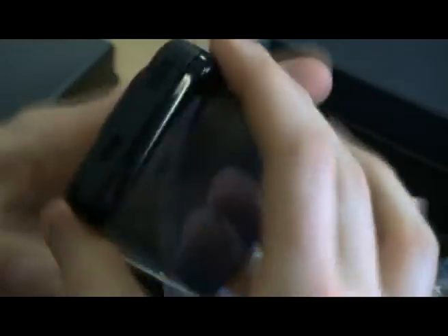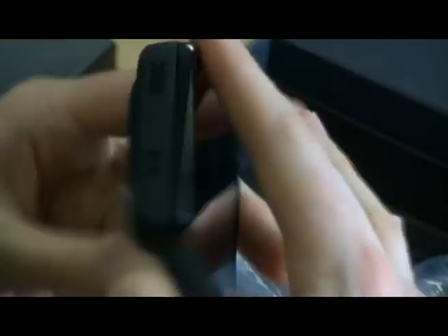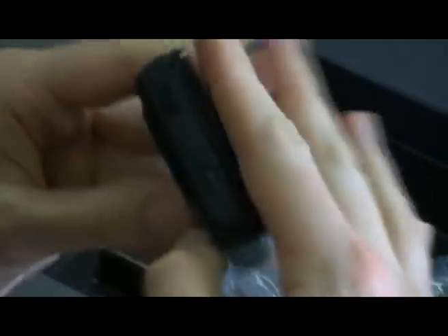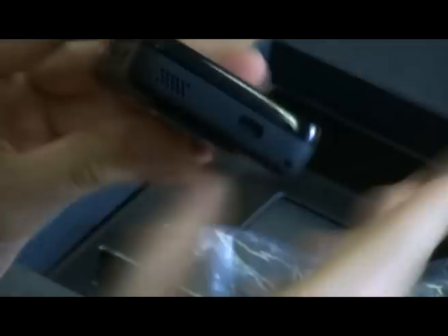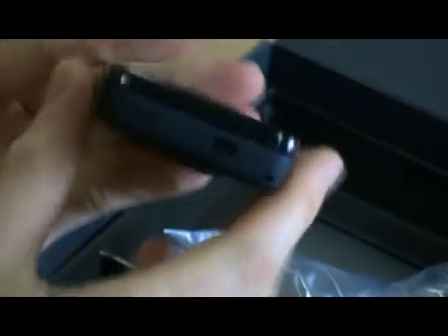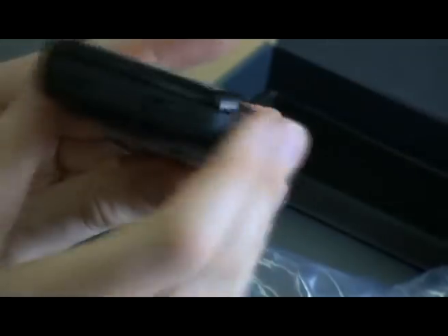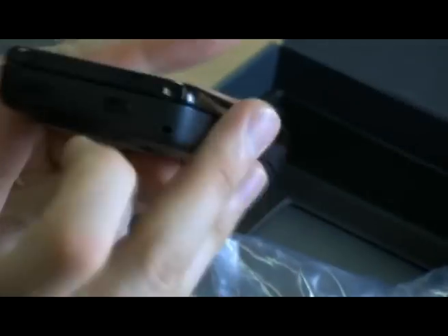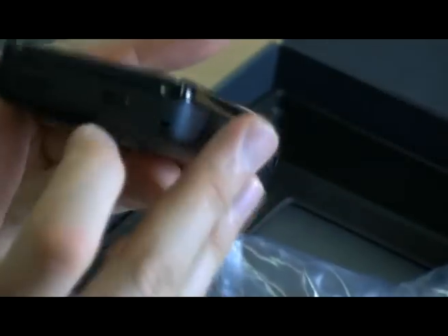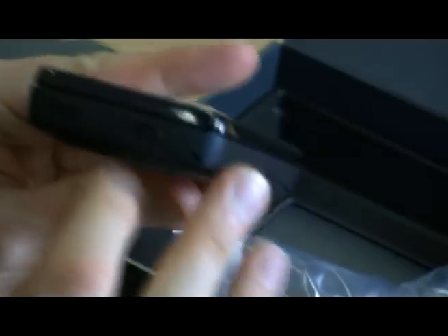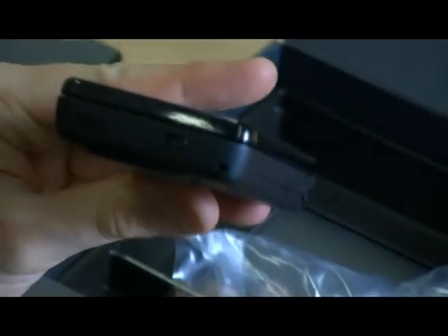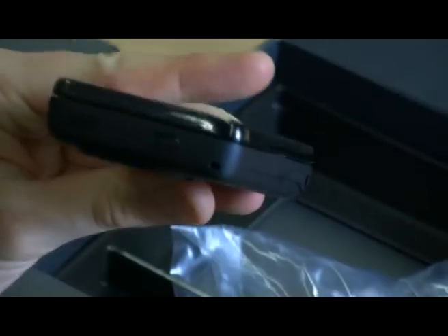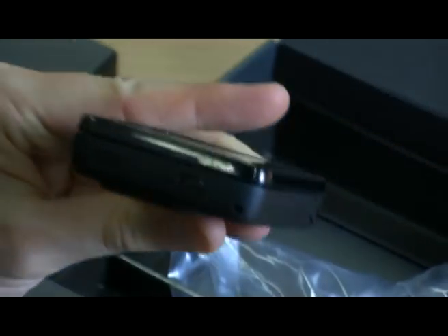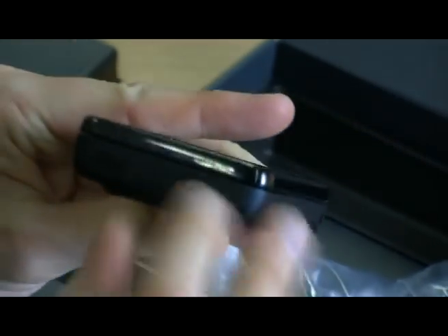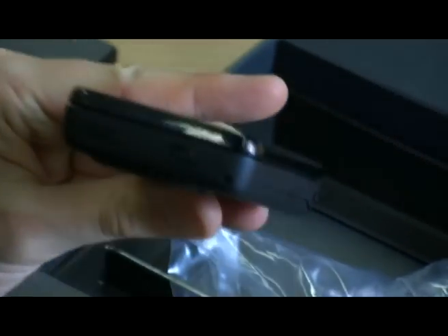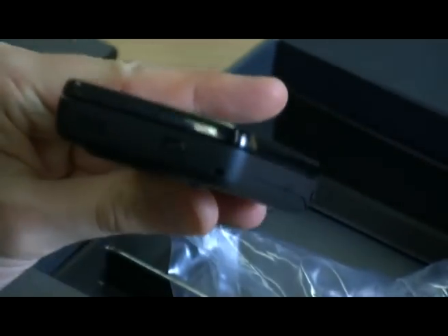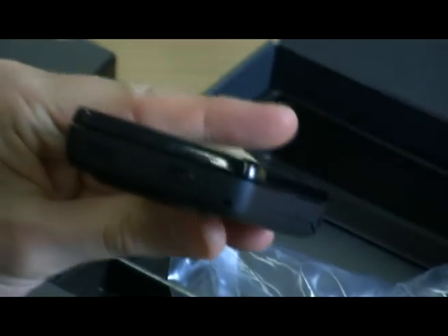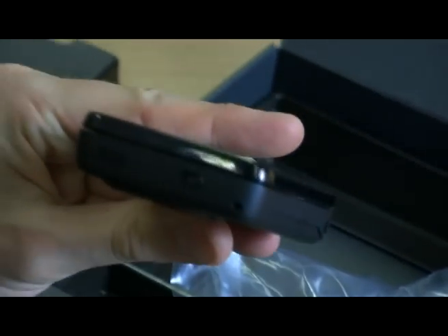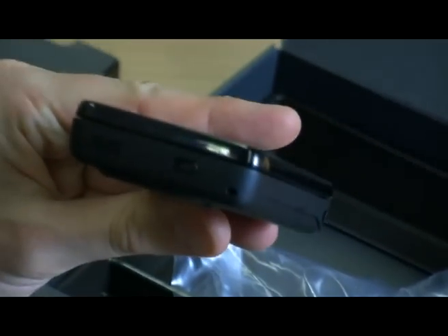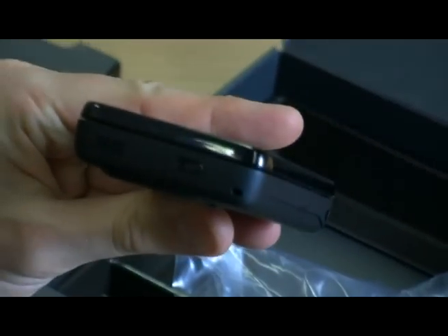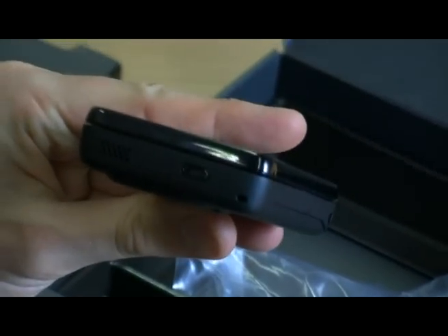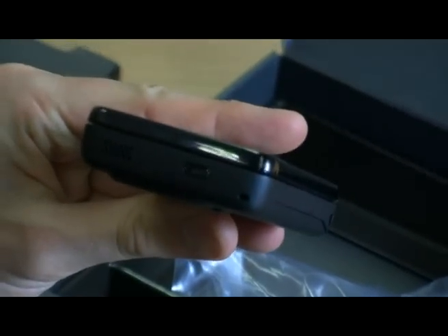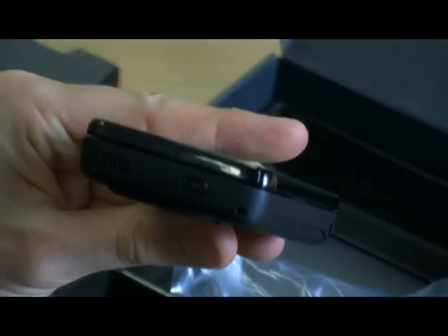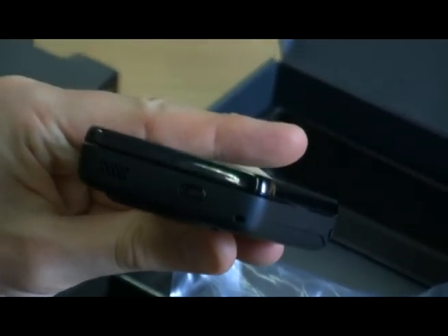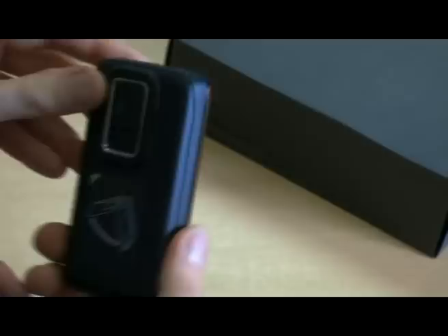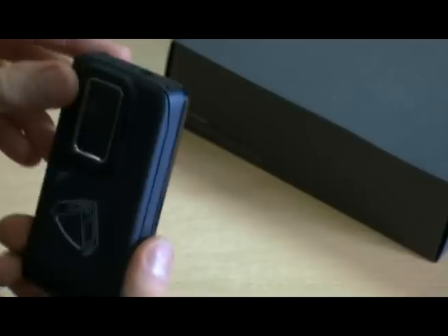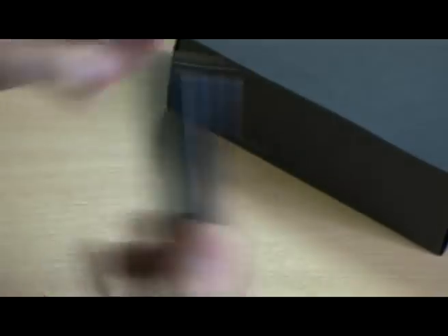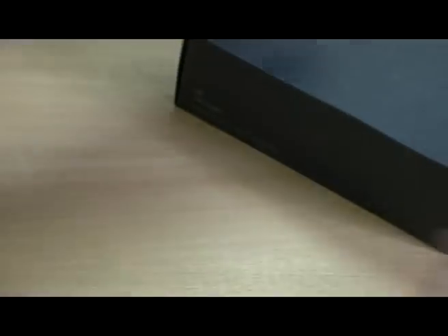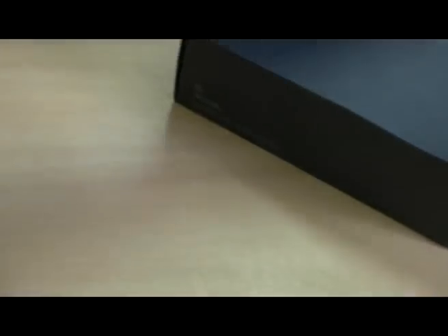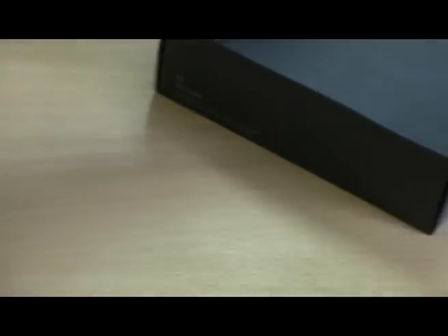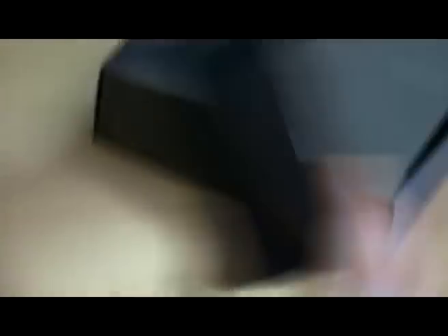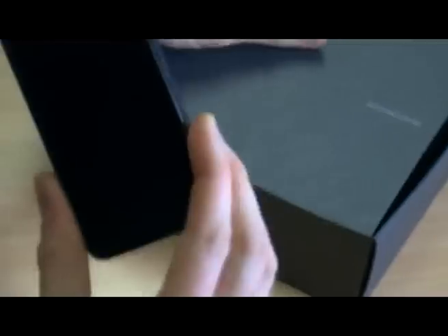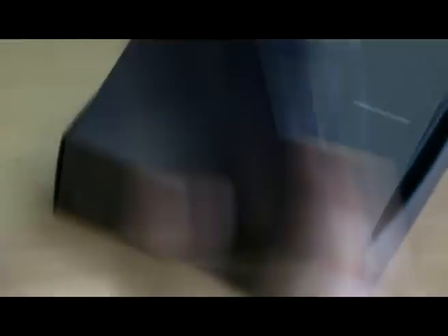On the back here we've got the micro USB port. So that's the phone overall.